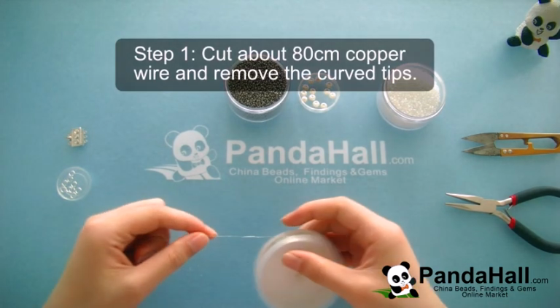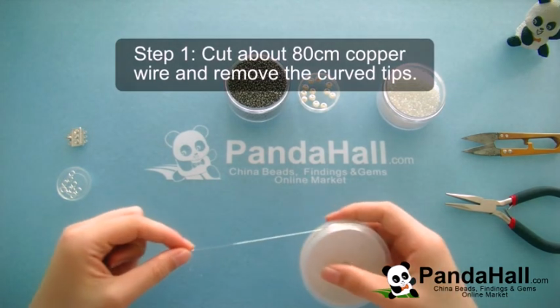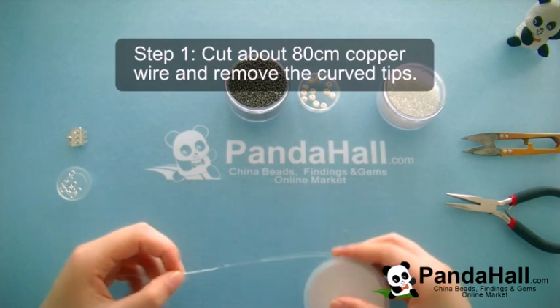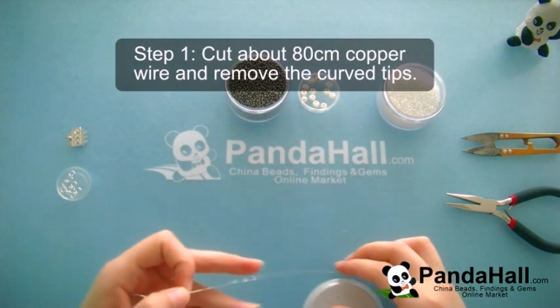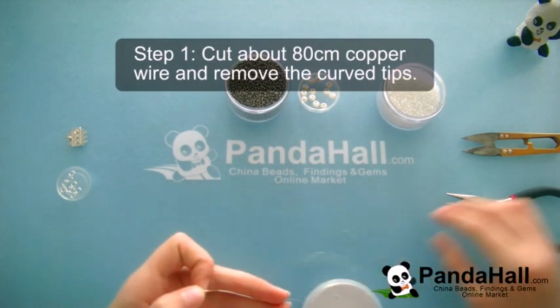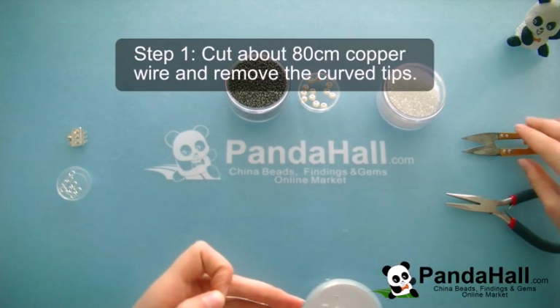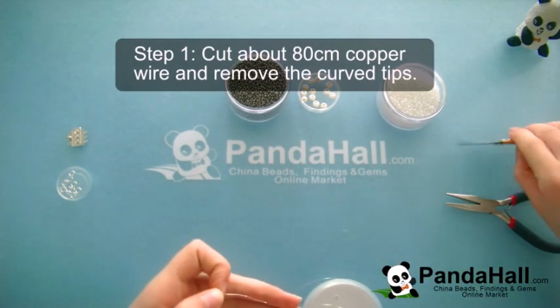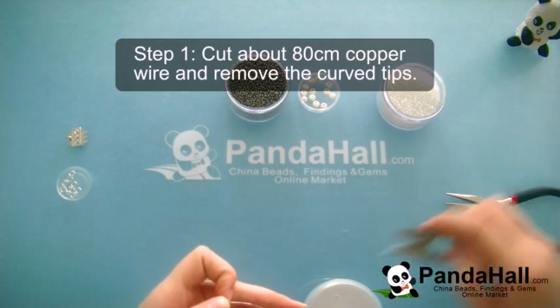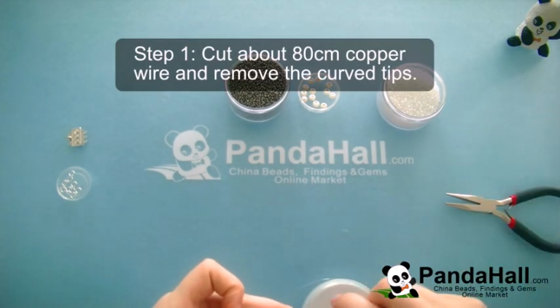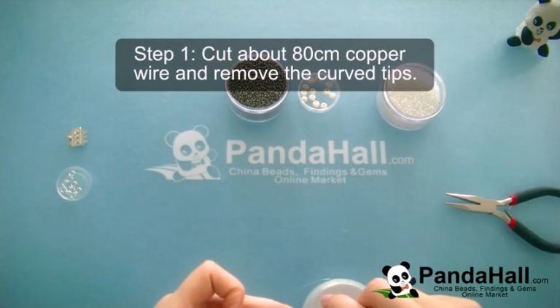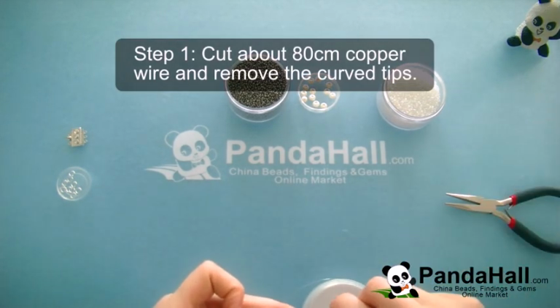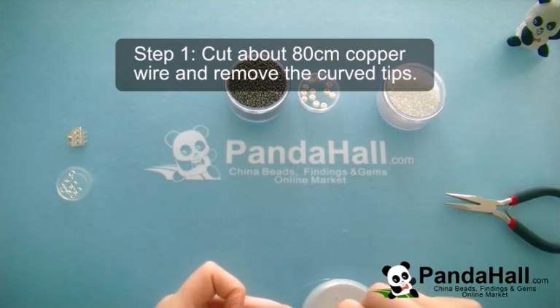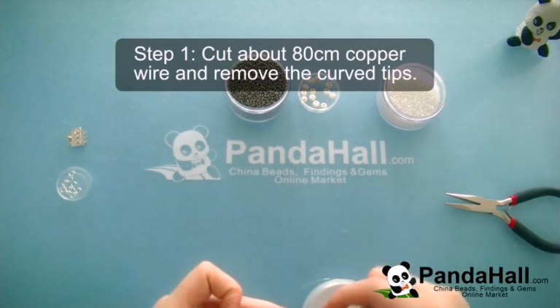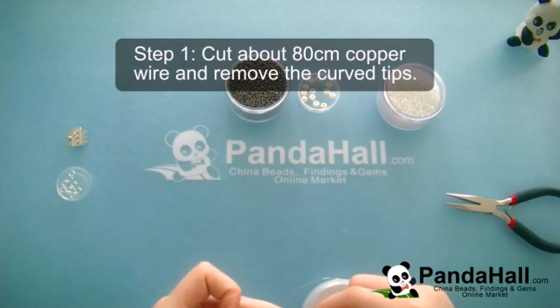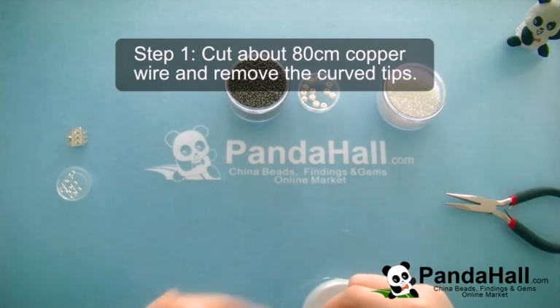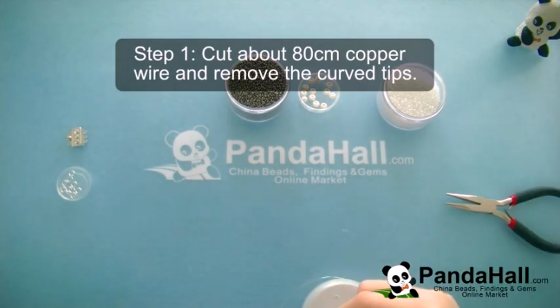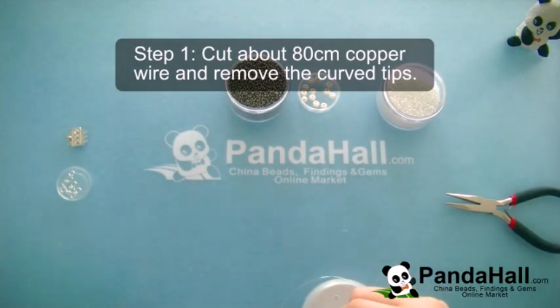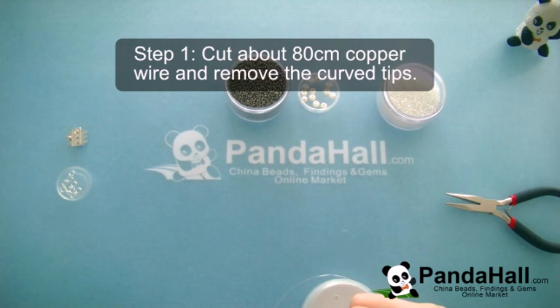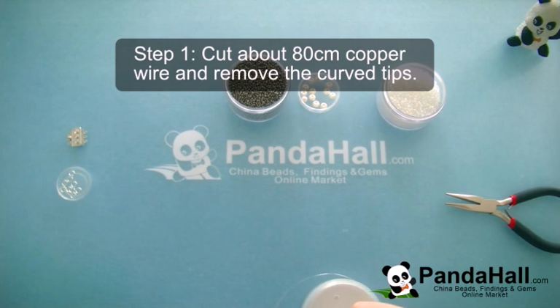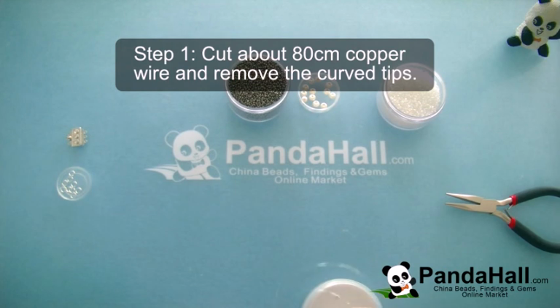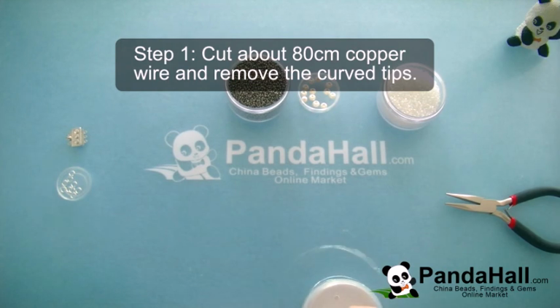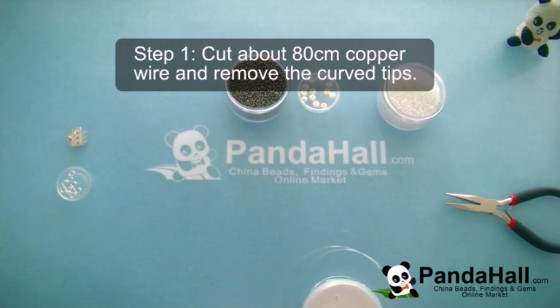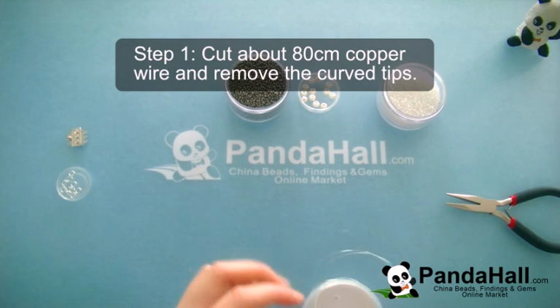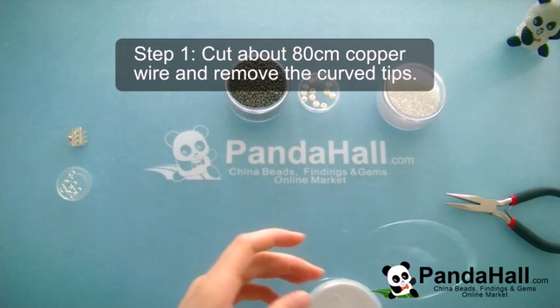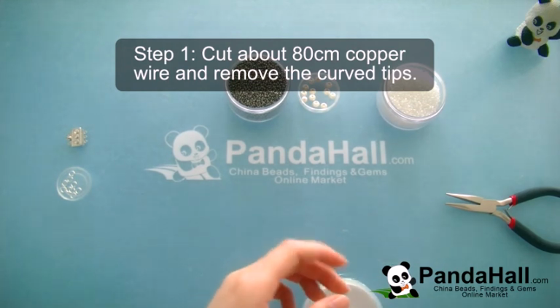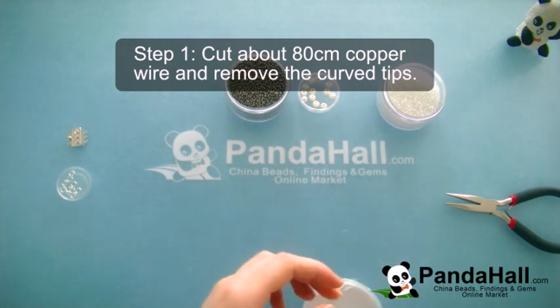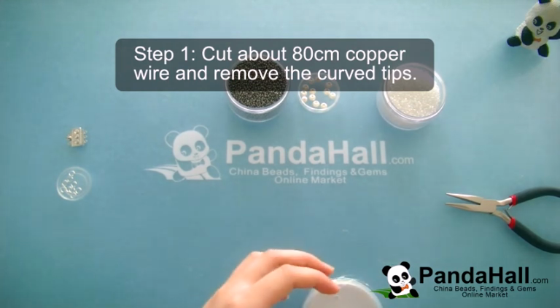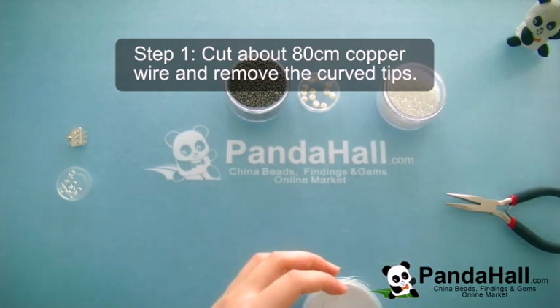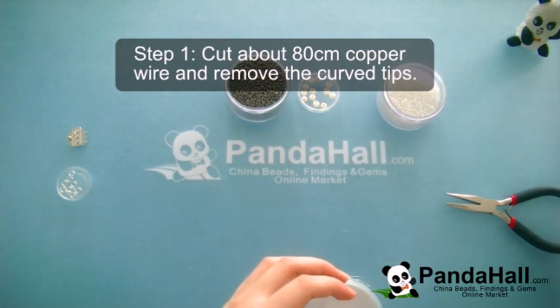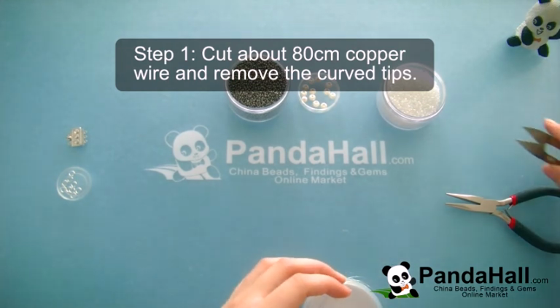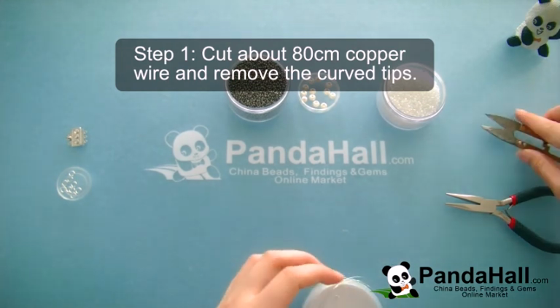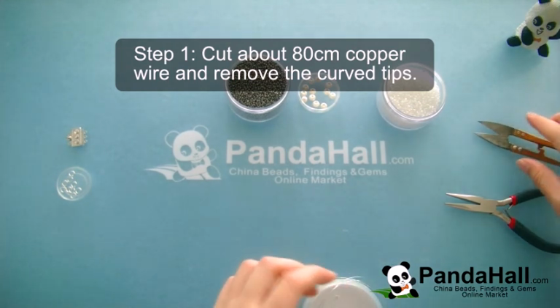Step 1: Cut about 80 centimeters of copper wire and remove the curved tips.